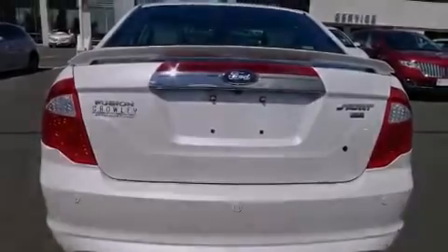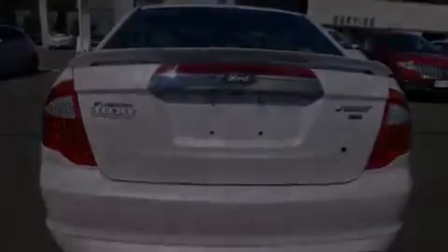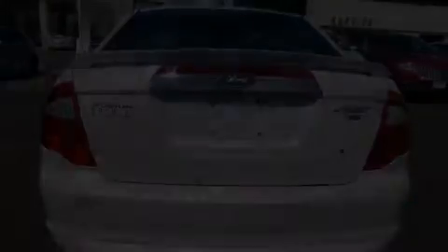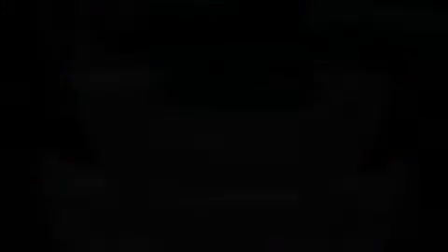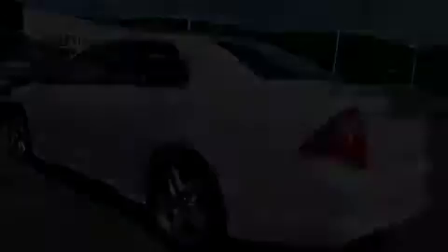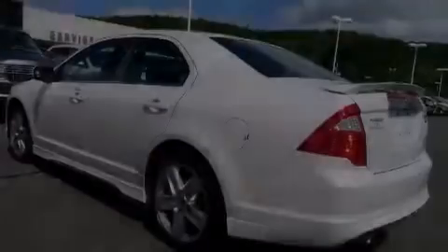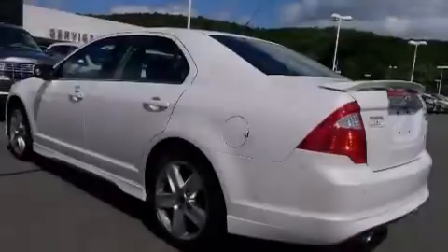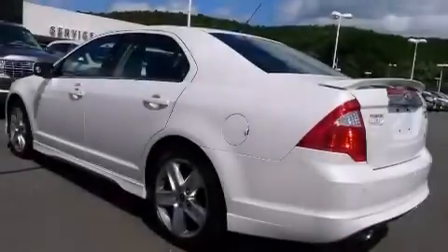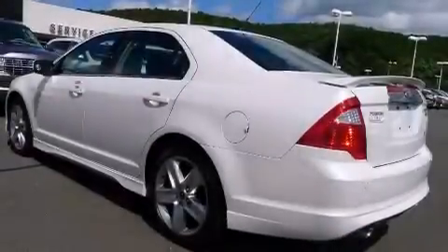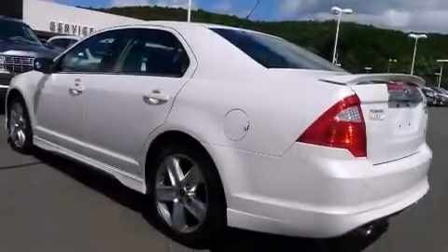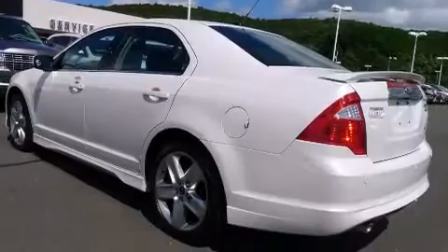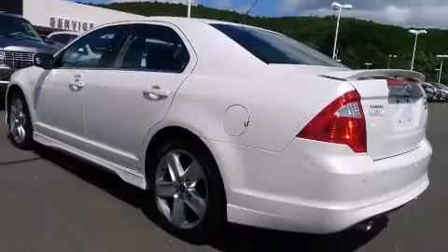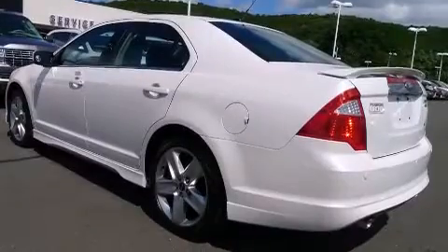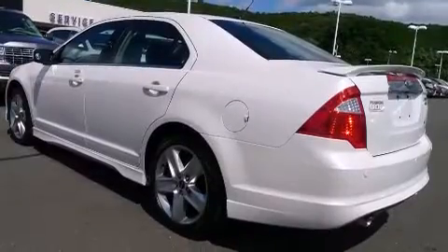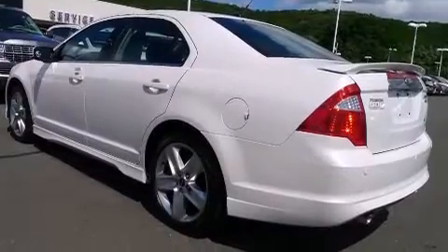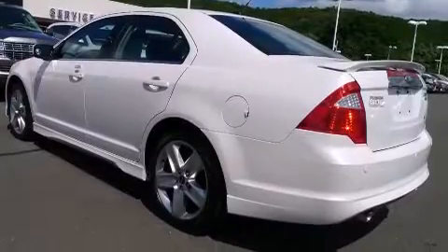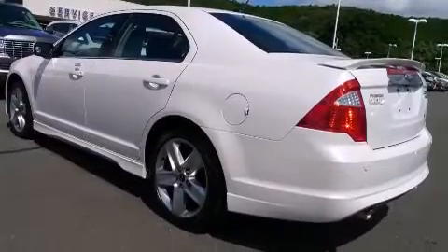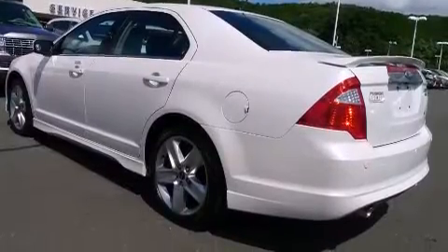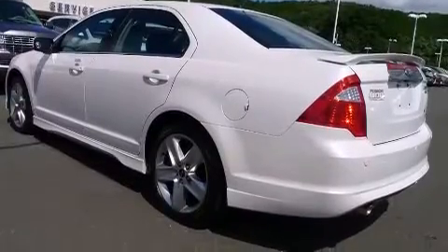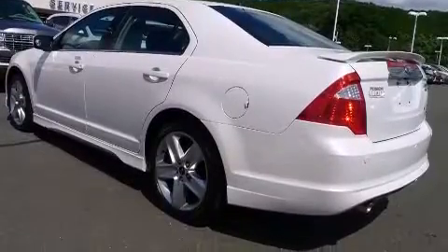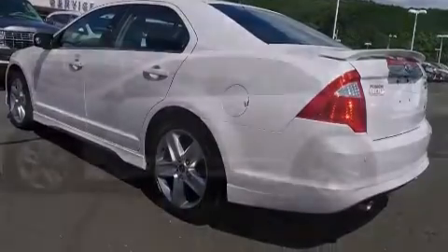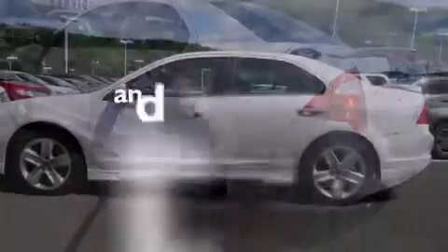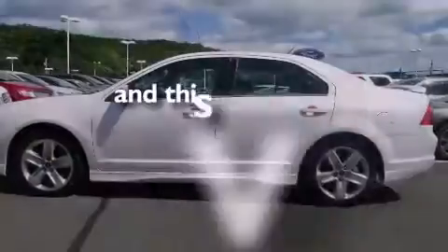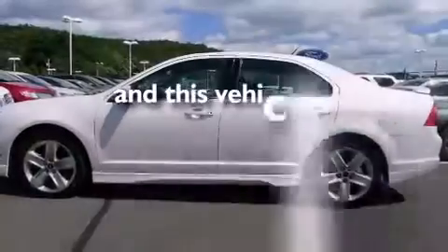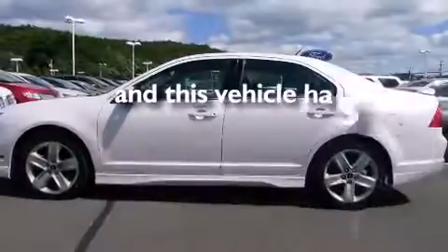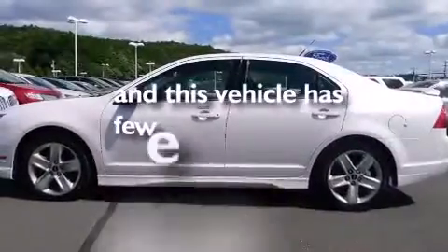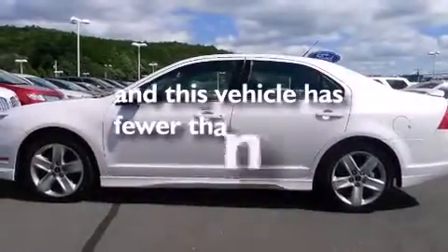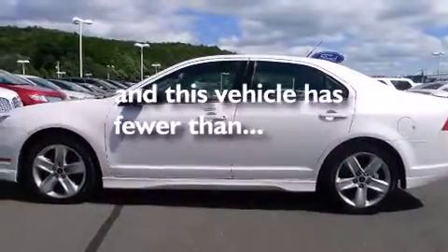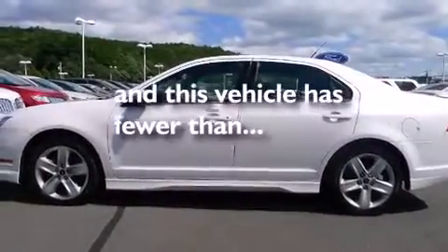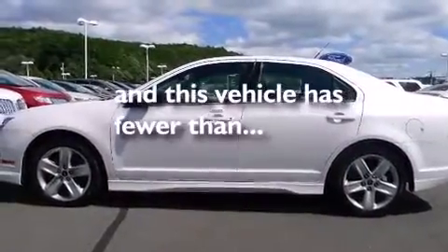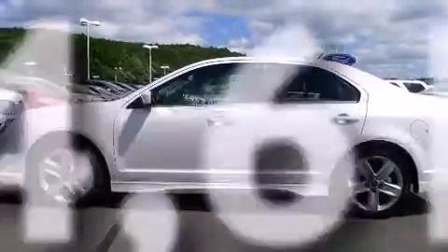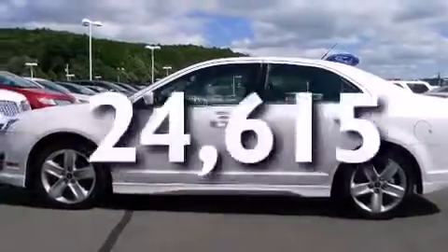Additional features include air conditioning, full-power accessories, a rear window defroster, and this vehicle has fewer than 25,000 miles on the odometer.